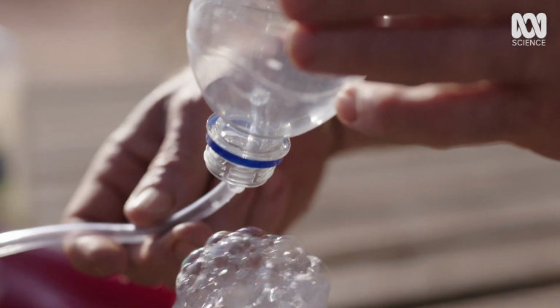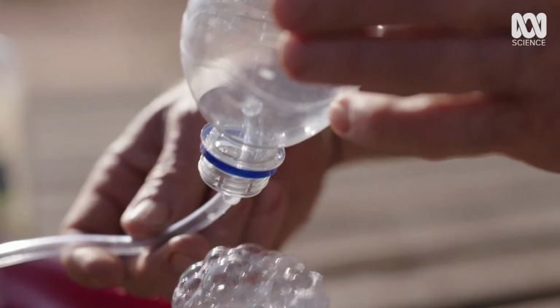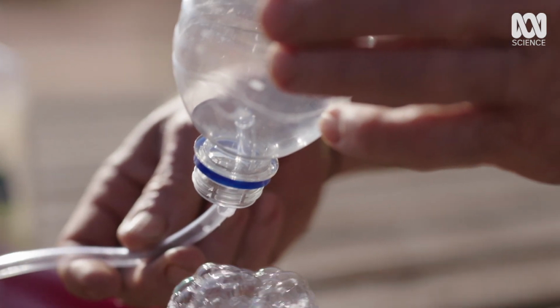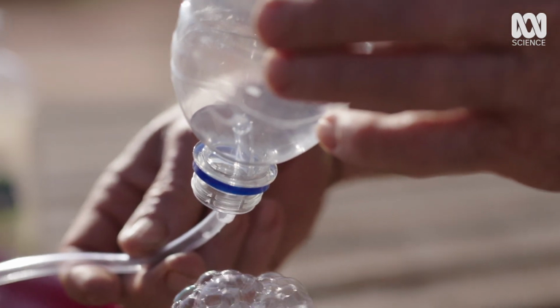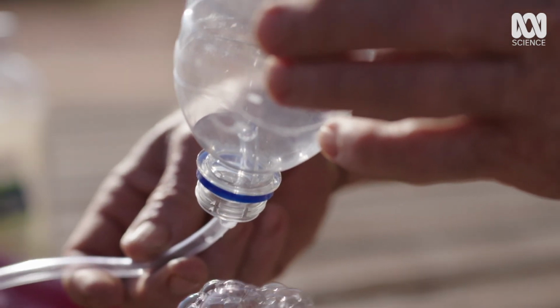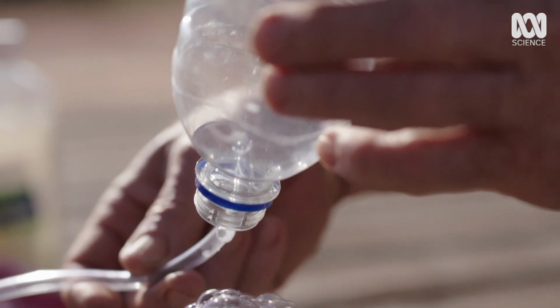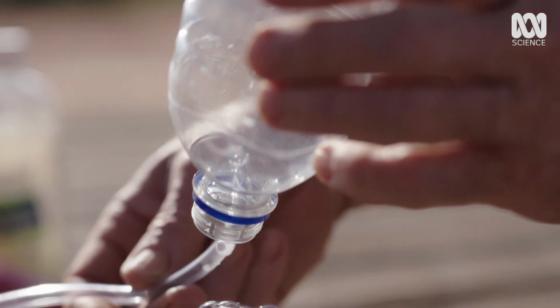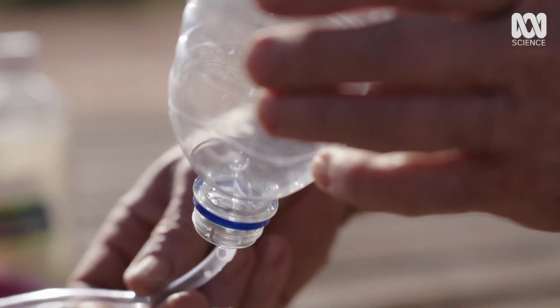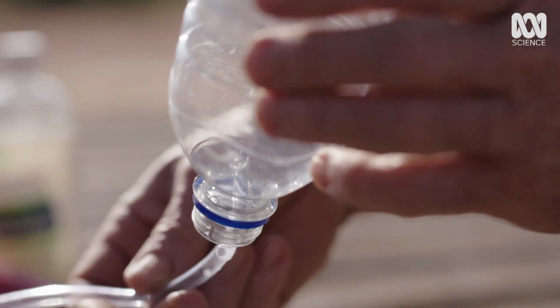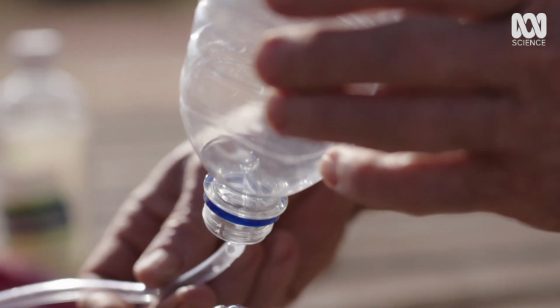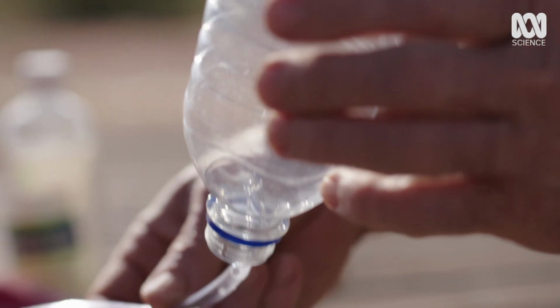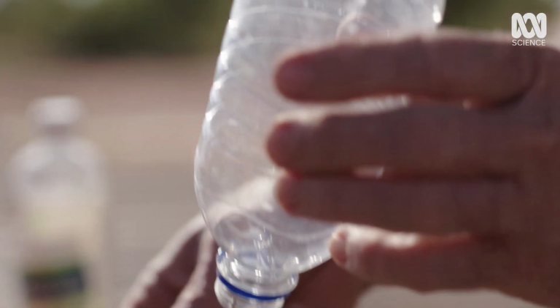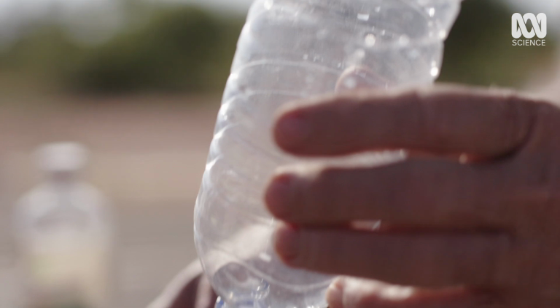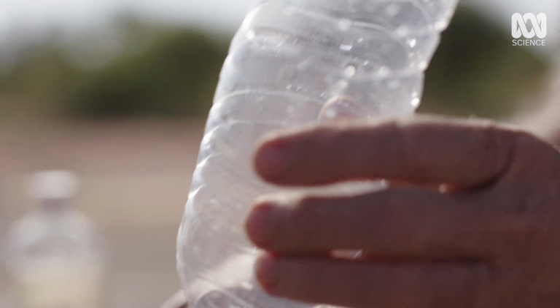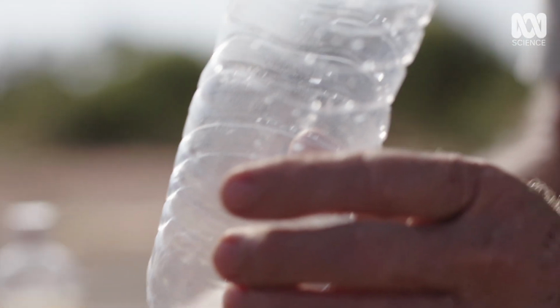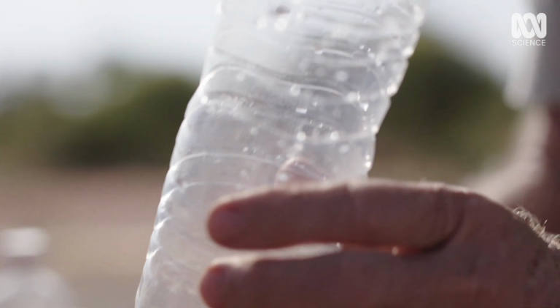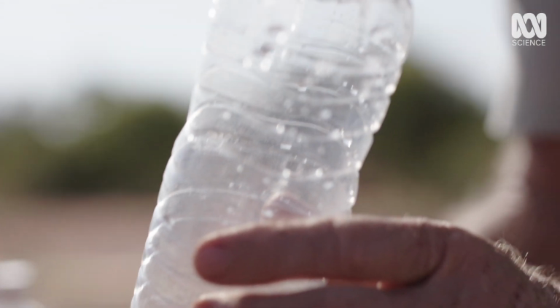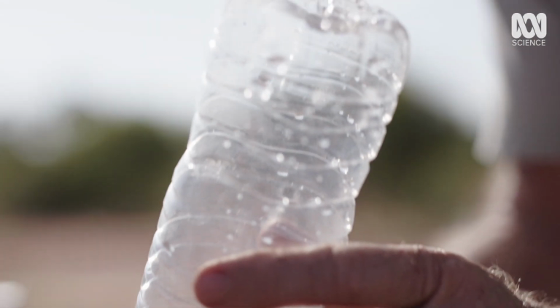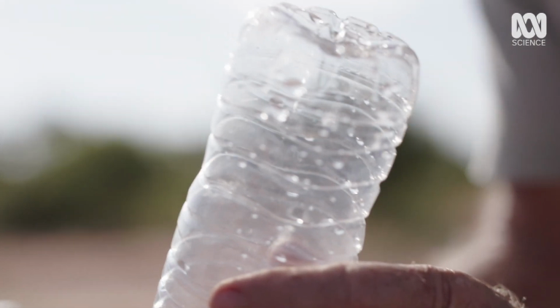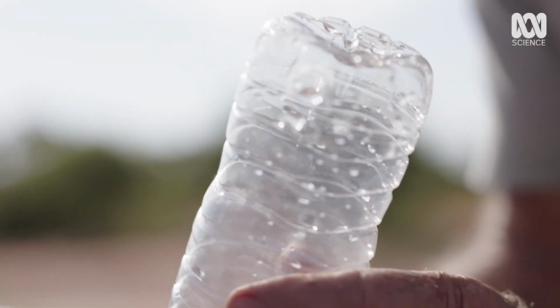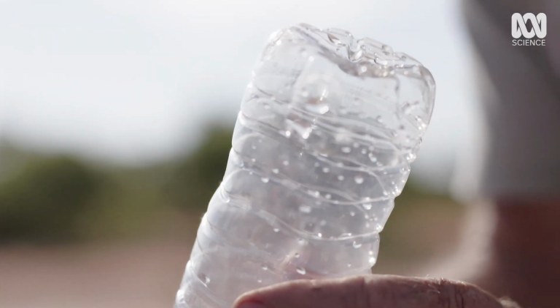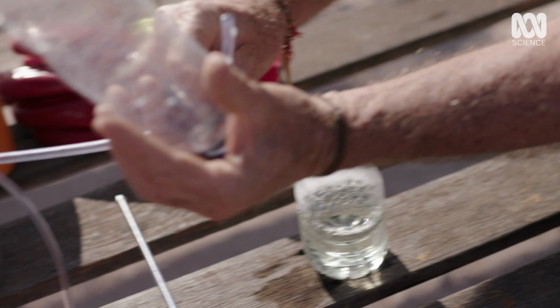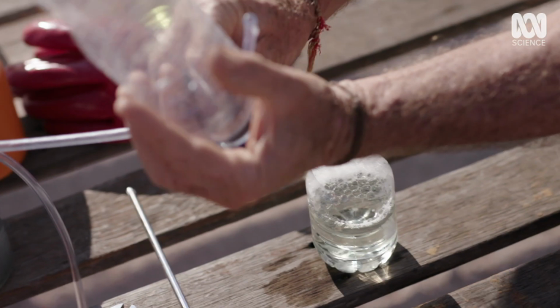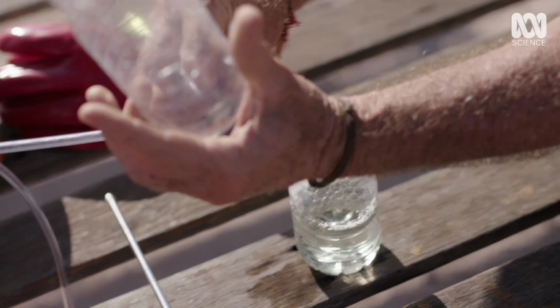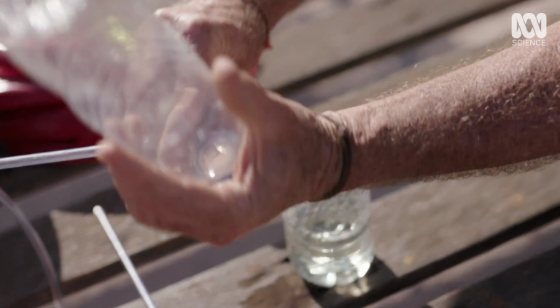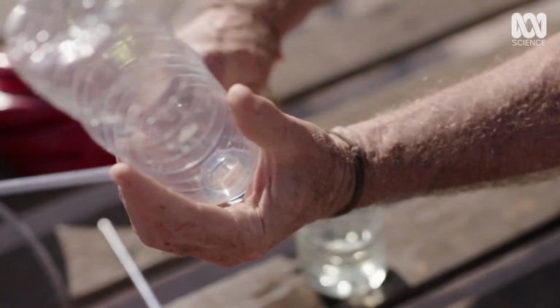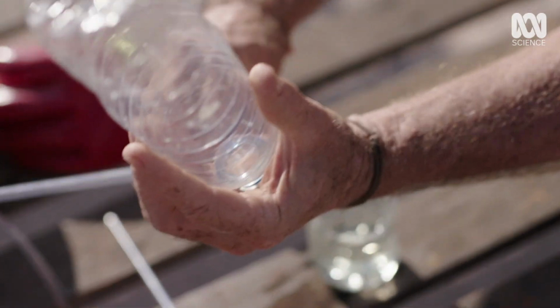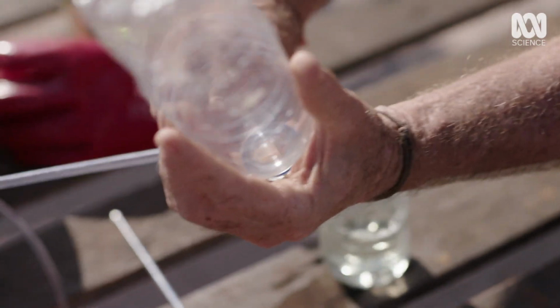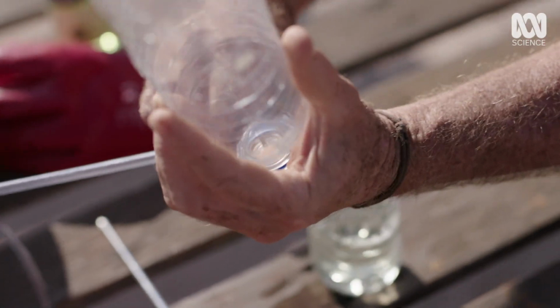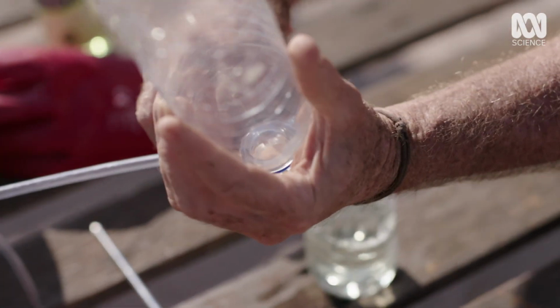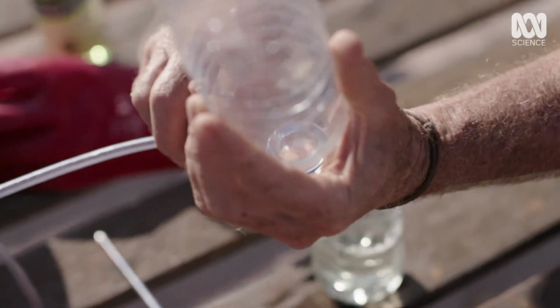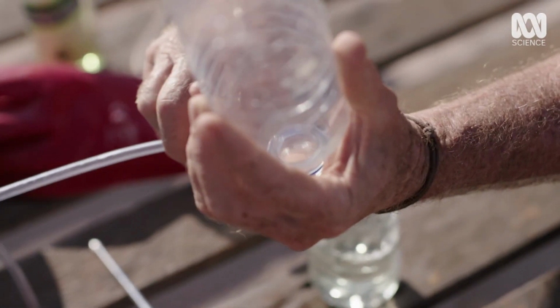If I can capture some of these gases in this bottle, I'll have made my own homemade rocket ship.